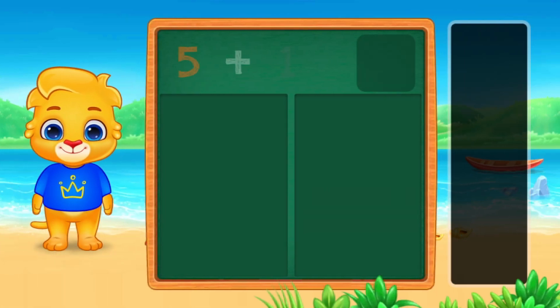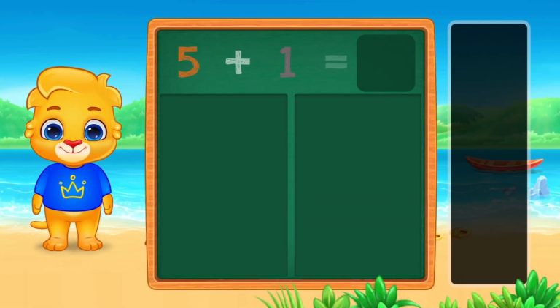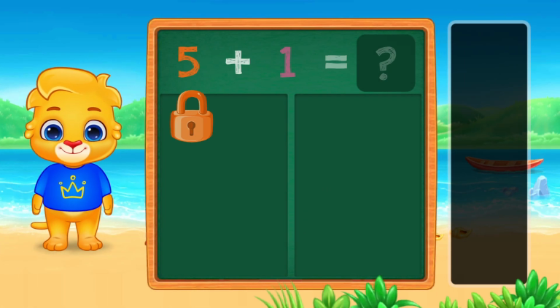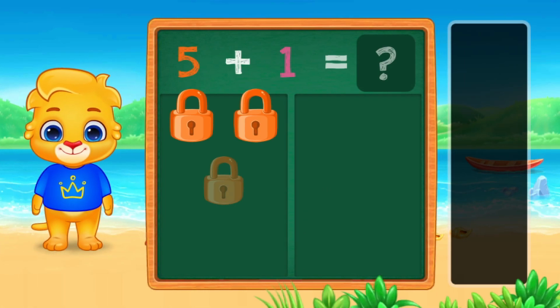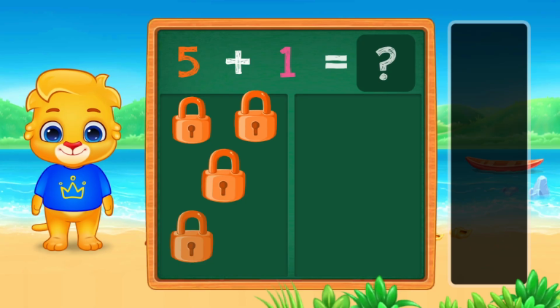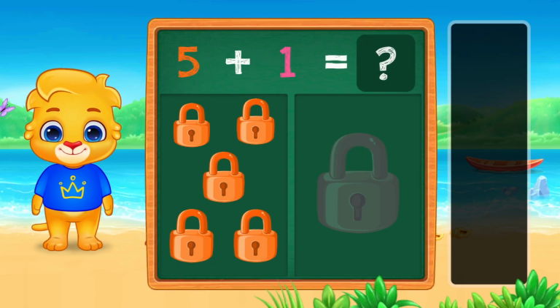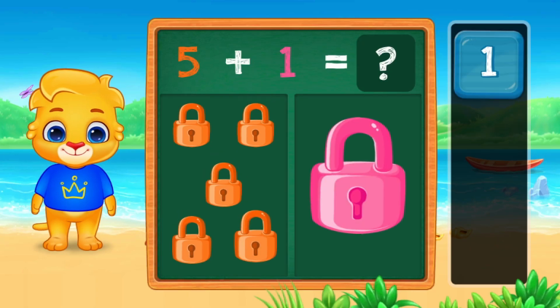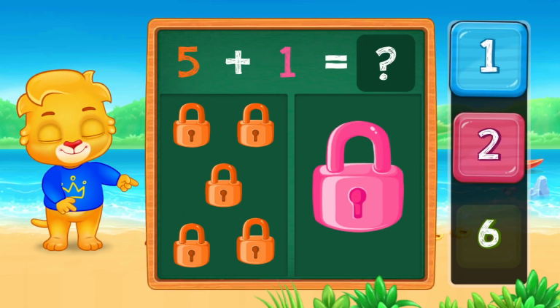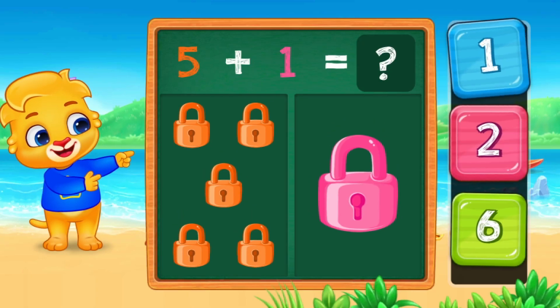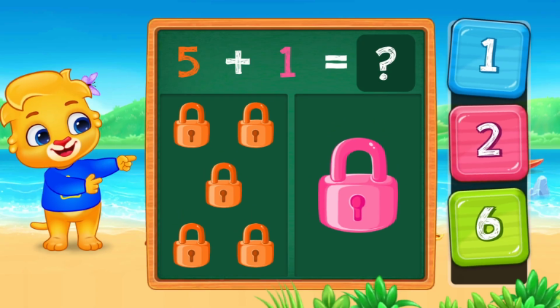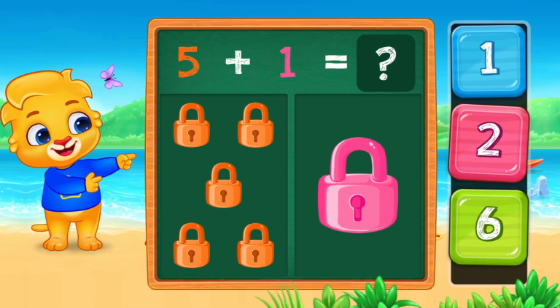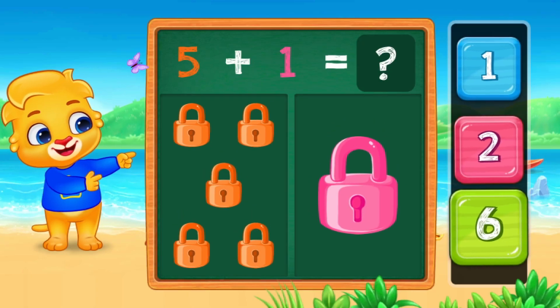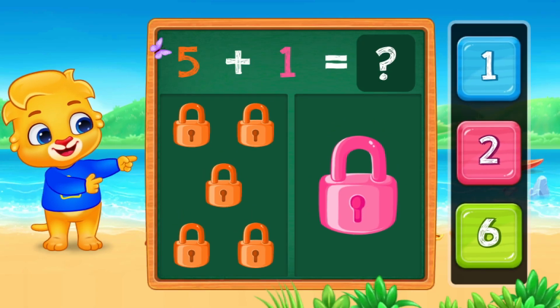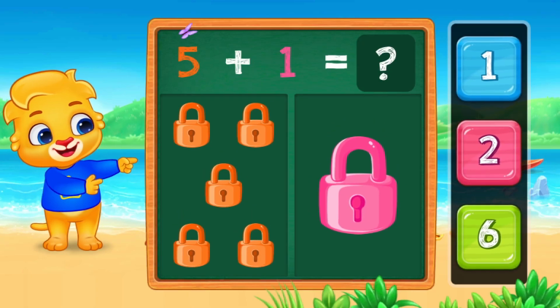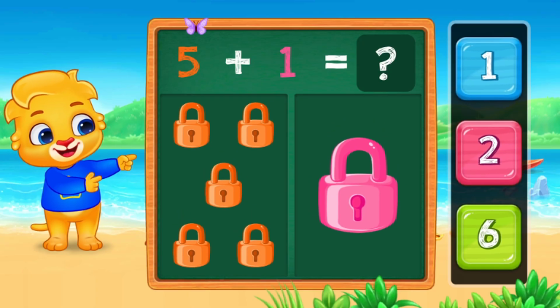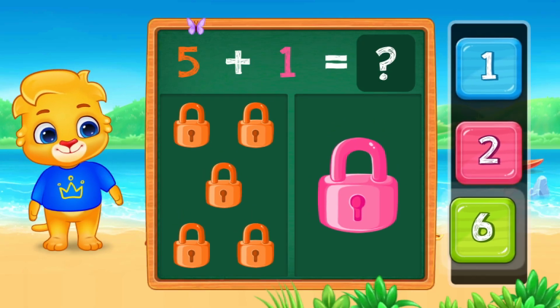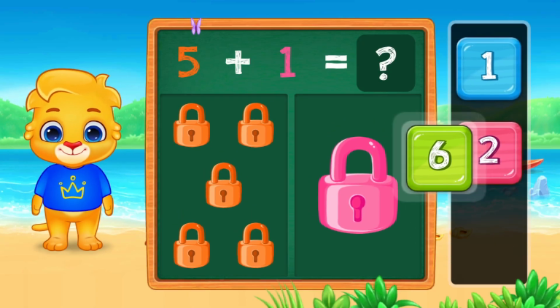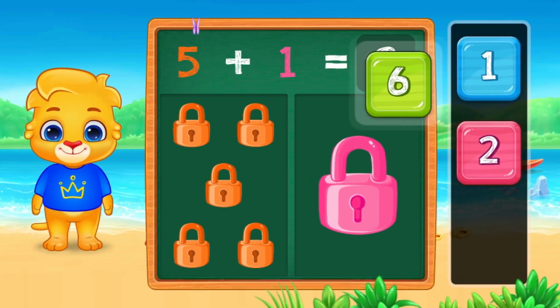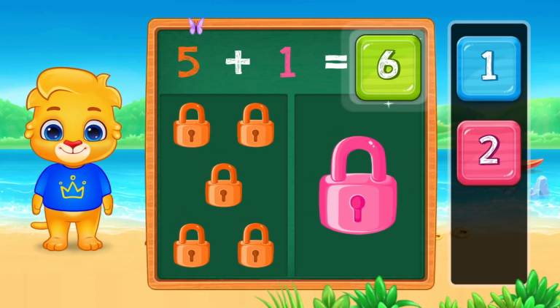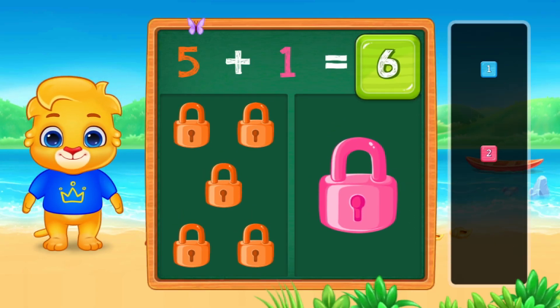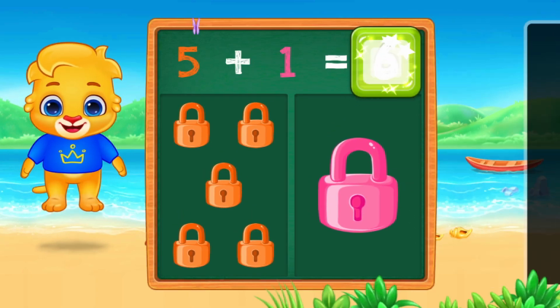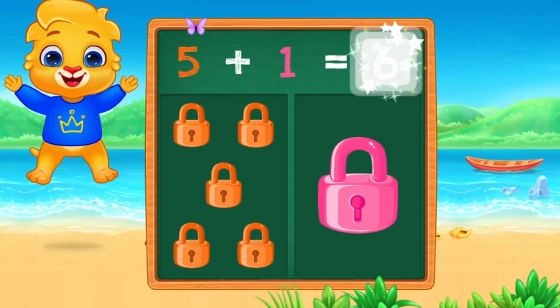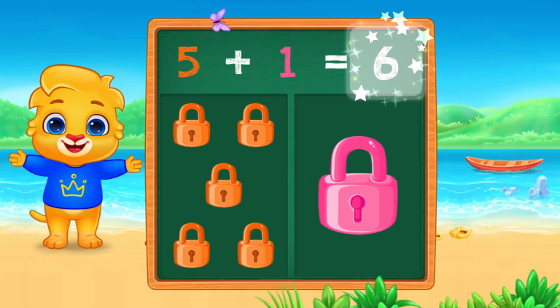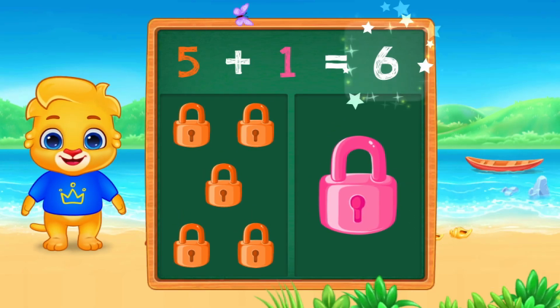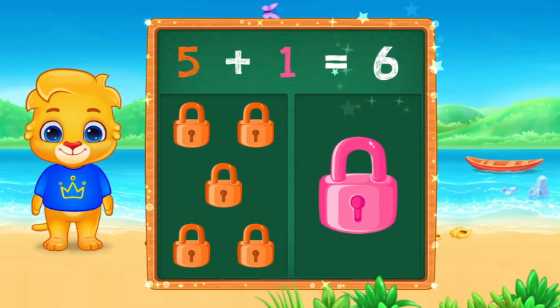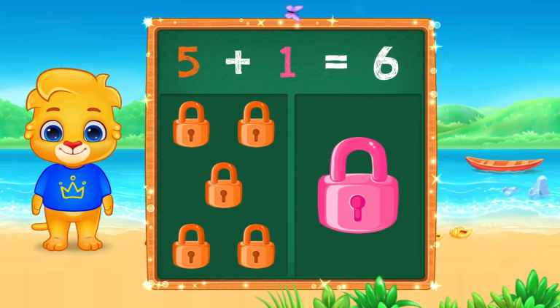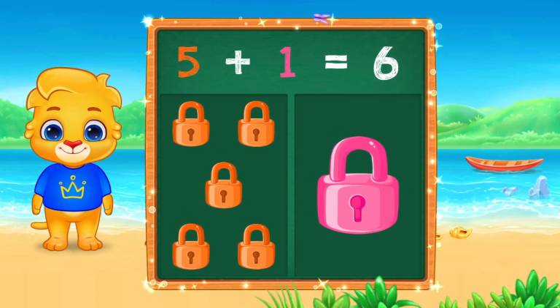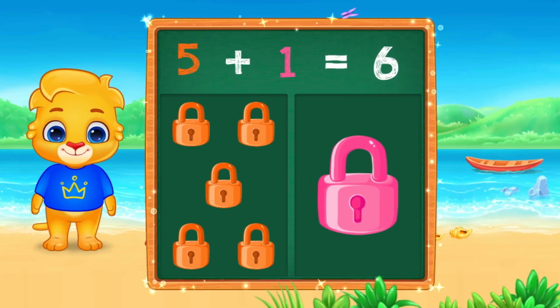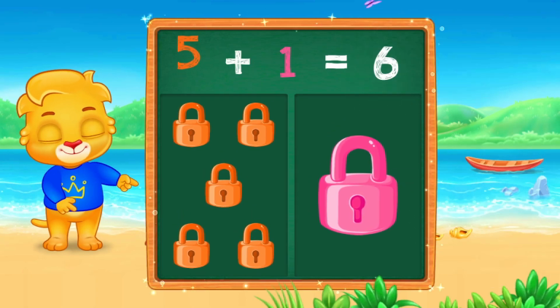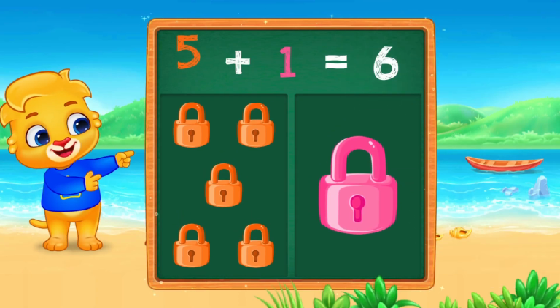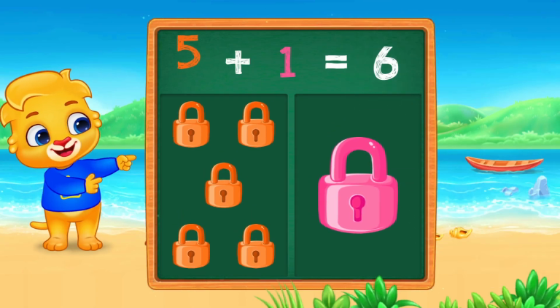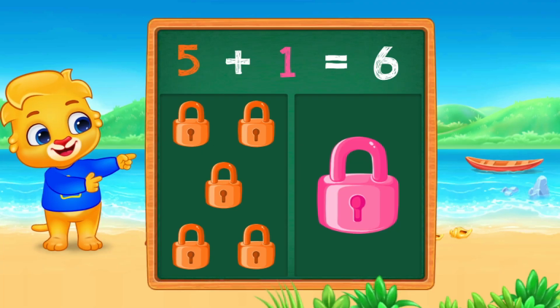Five padlocks plus one padlock. Five plus one equals six. Good job!